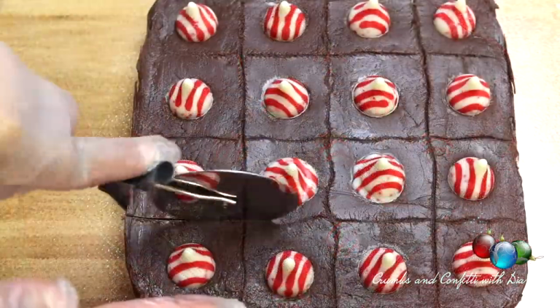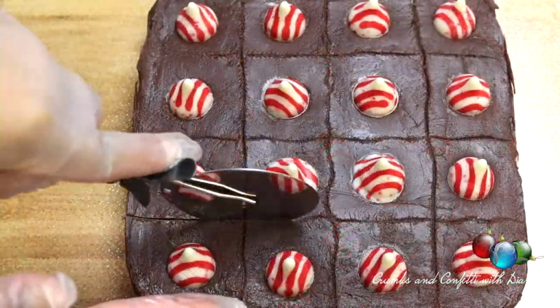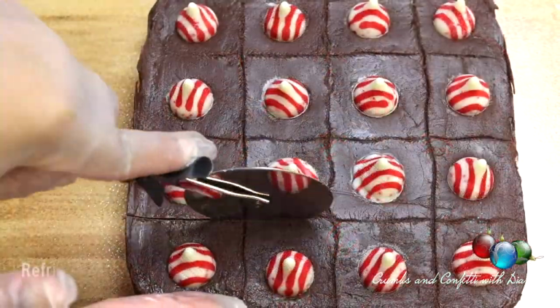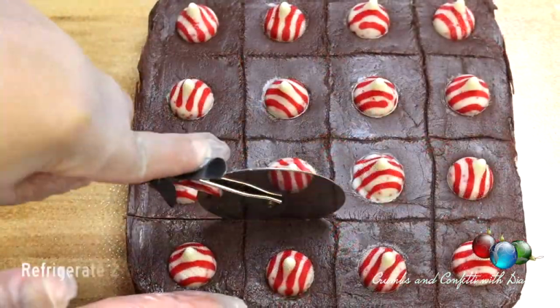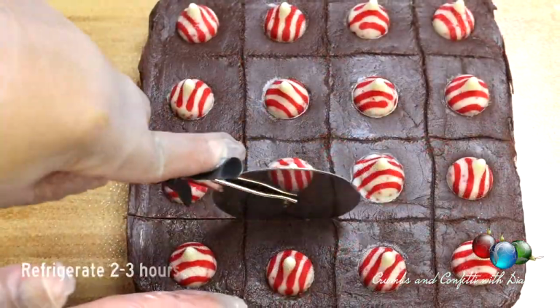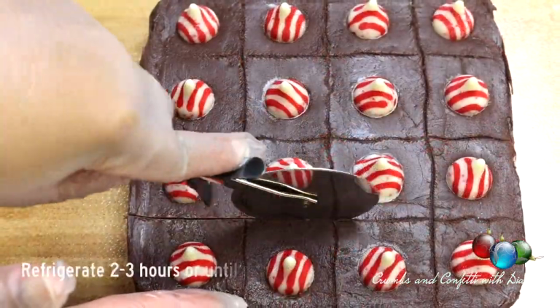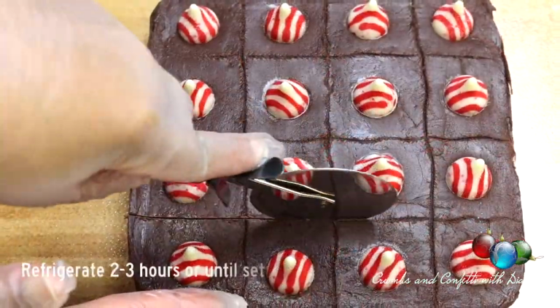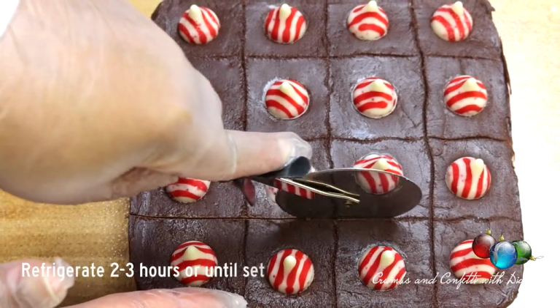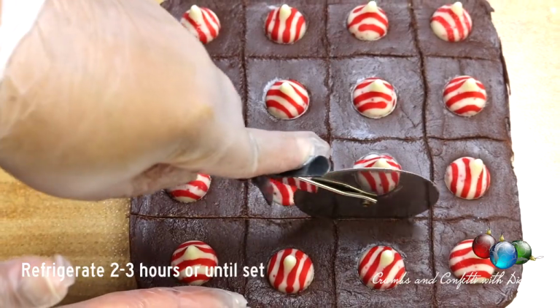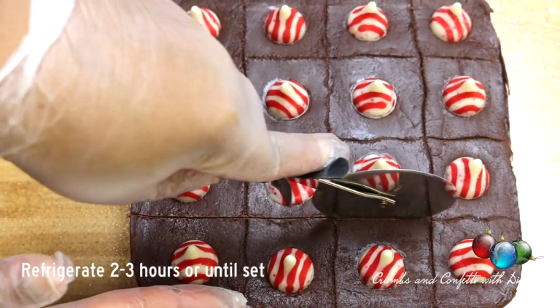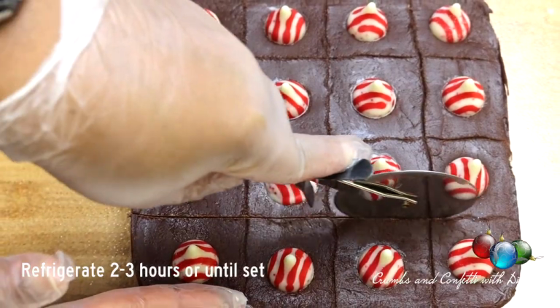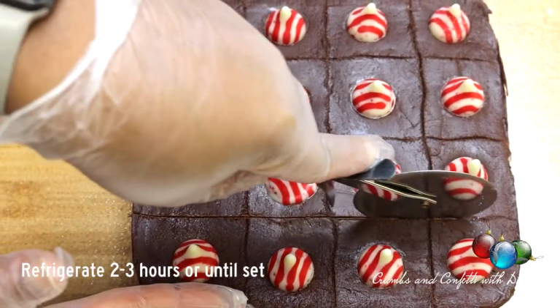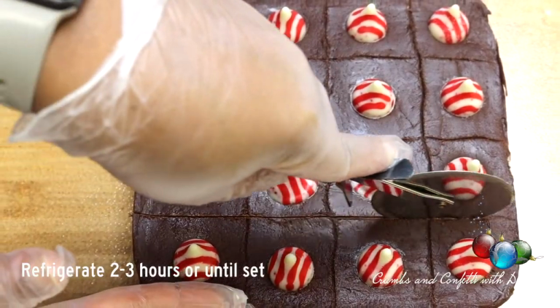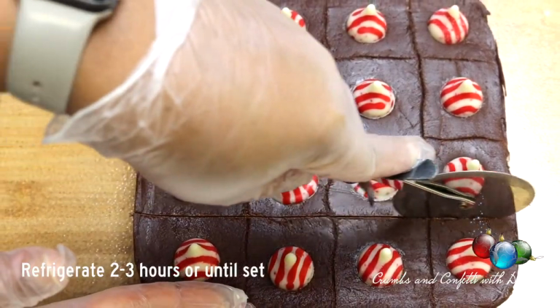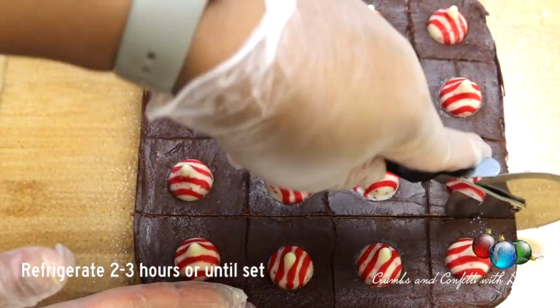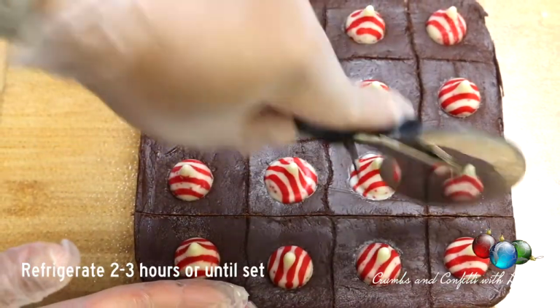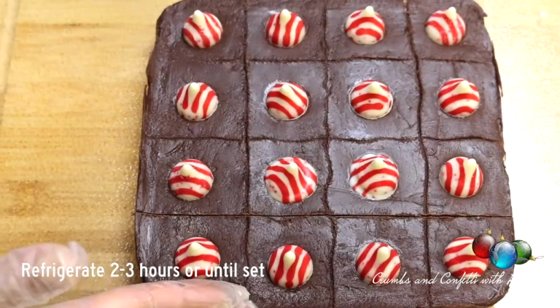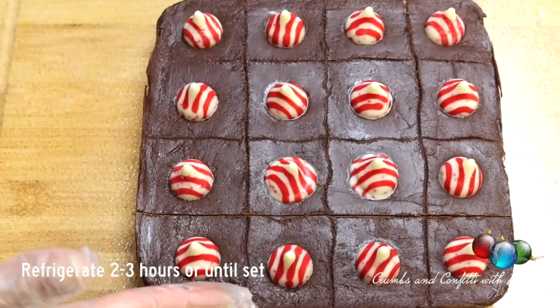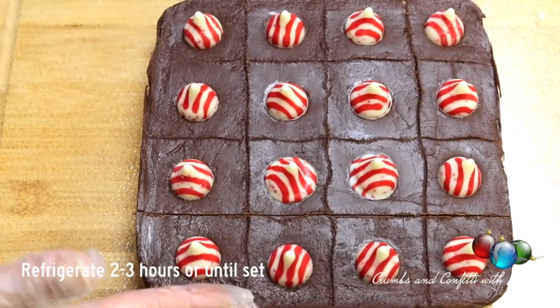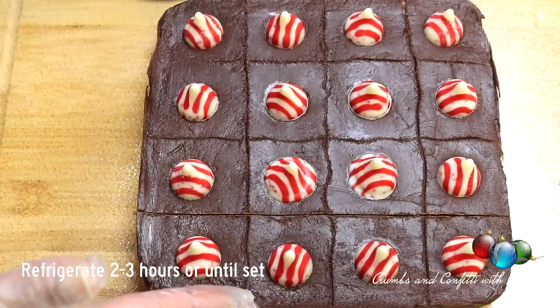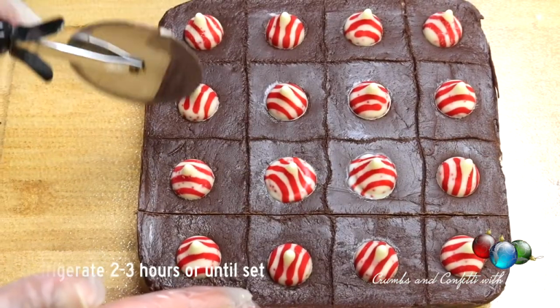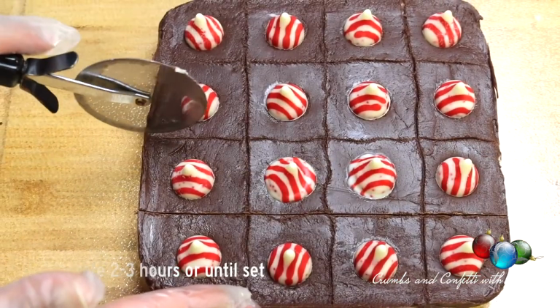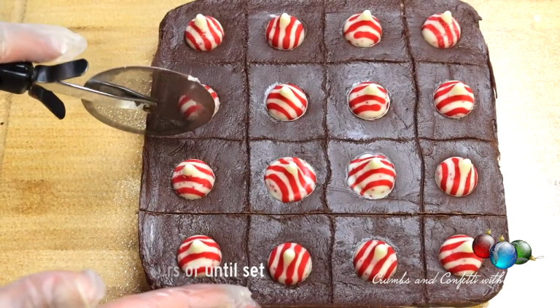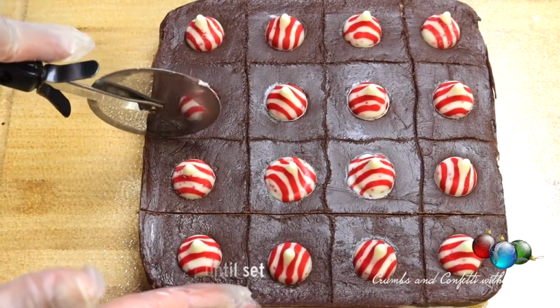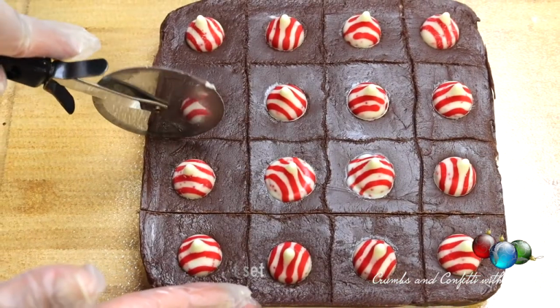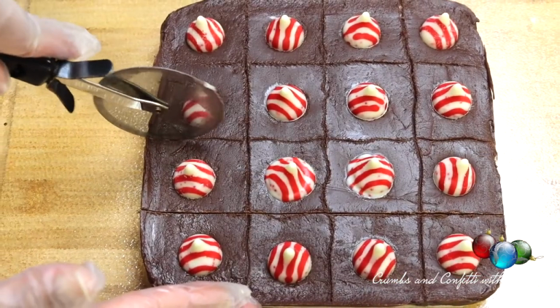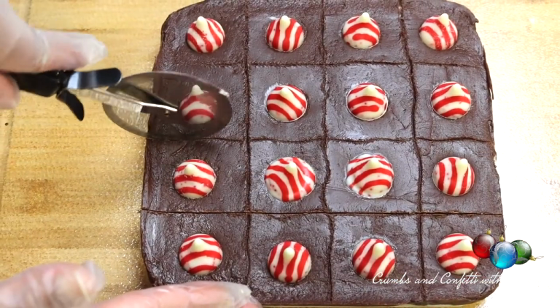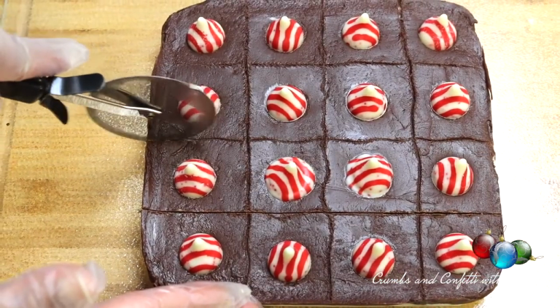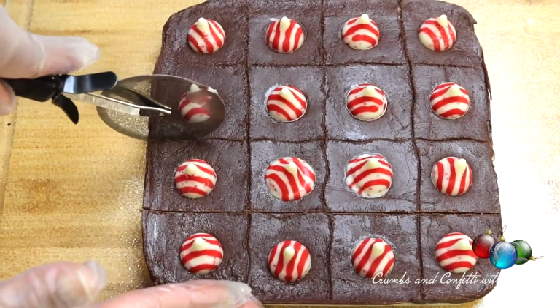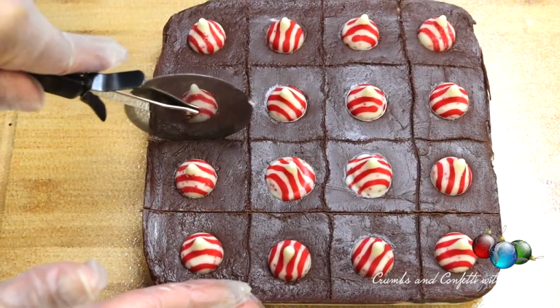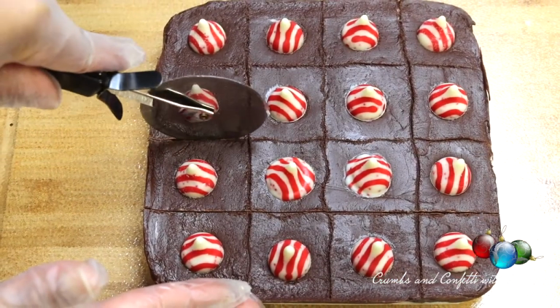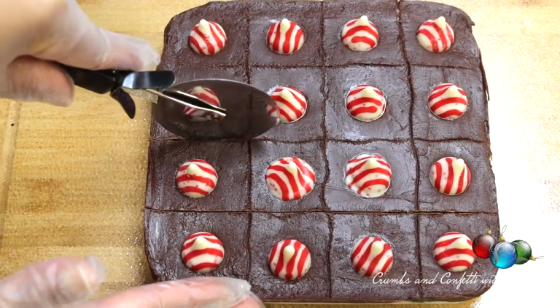Place in the refrigerator for two to three hours or until completely set, then cut into squares.